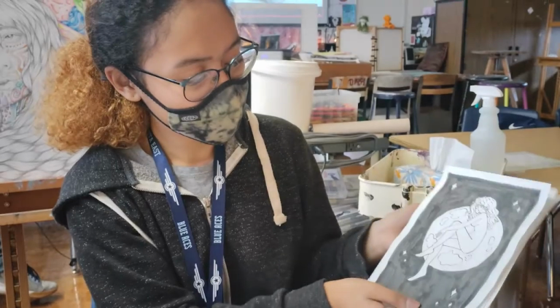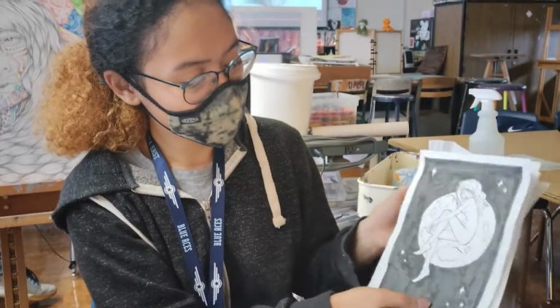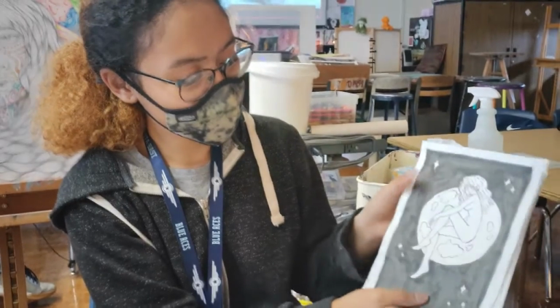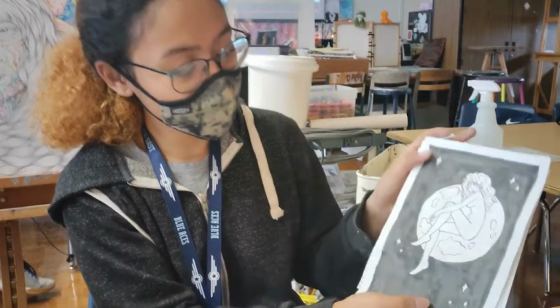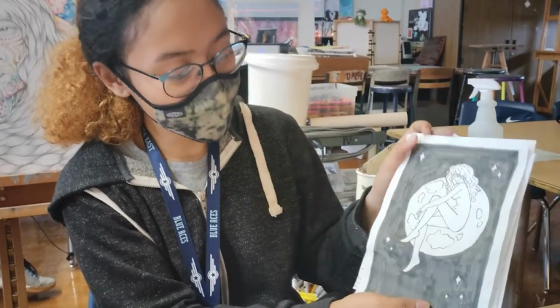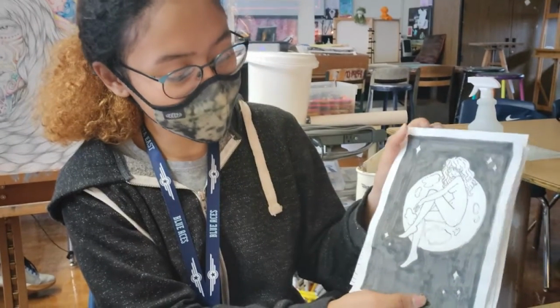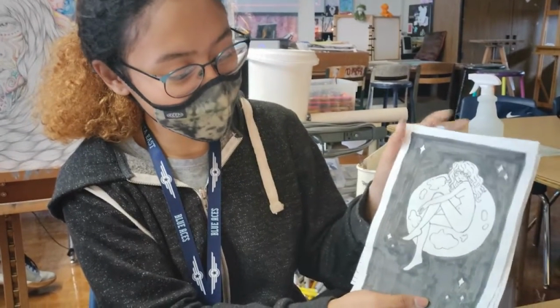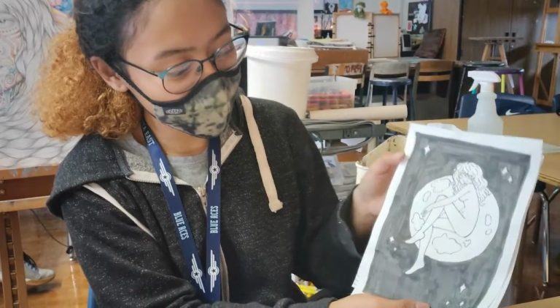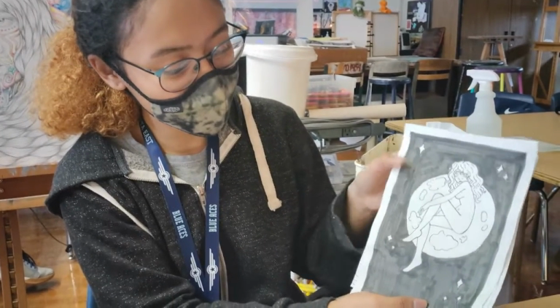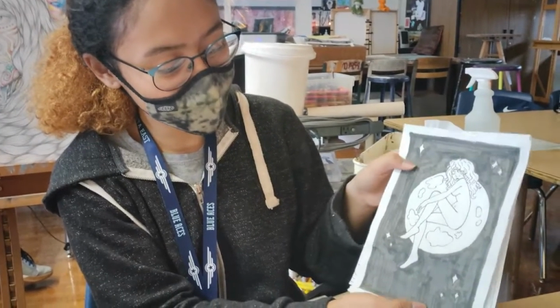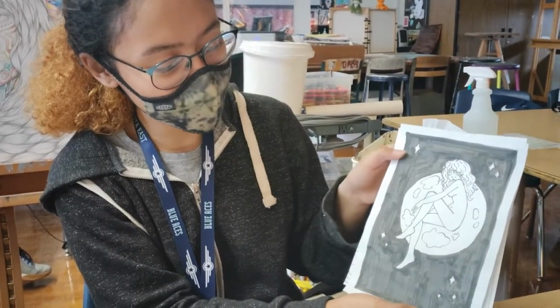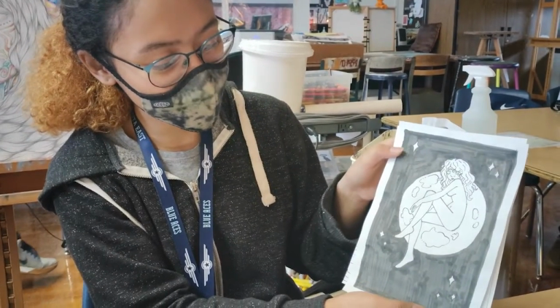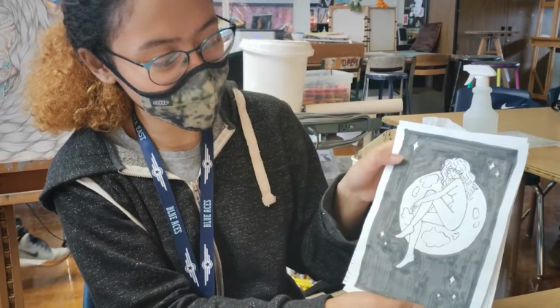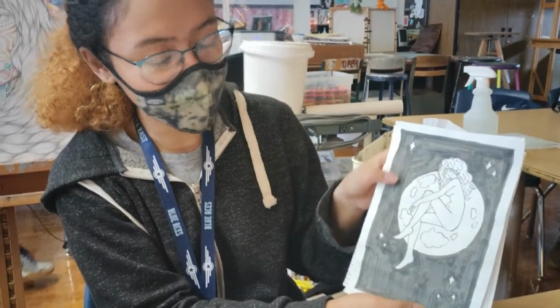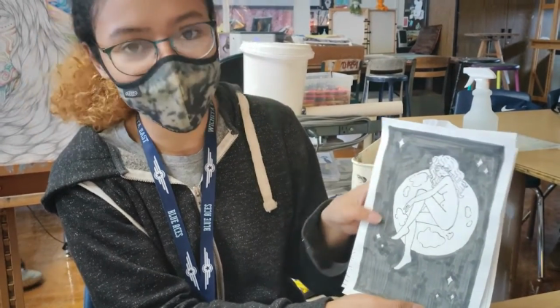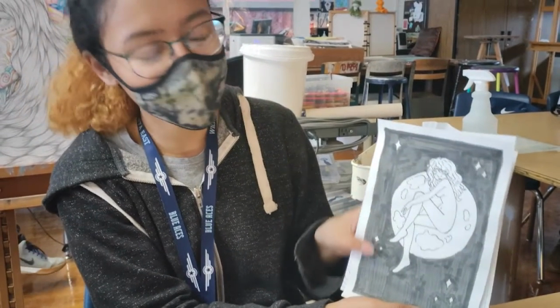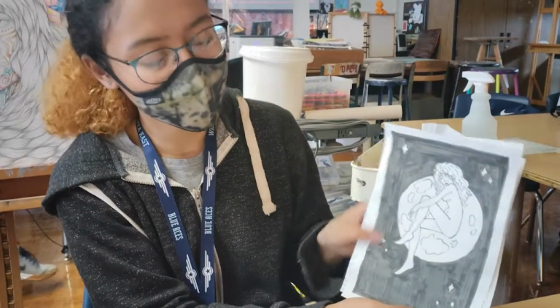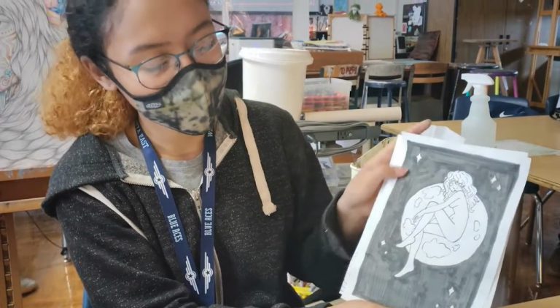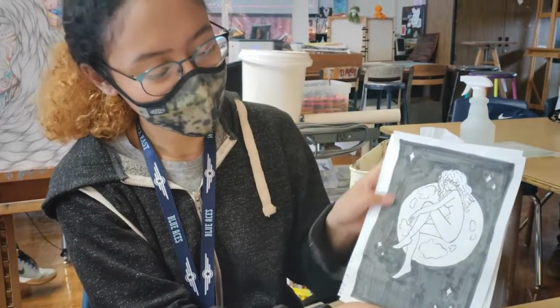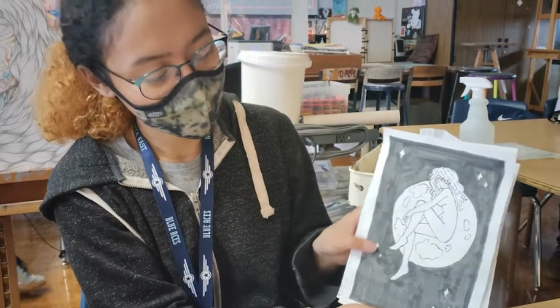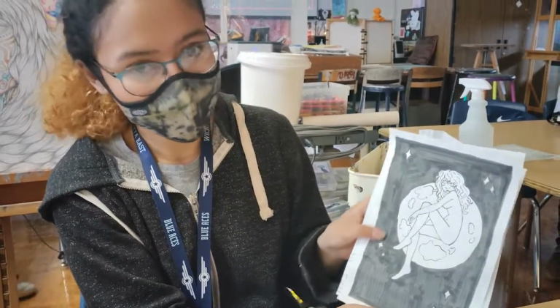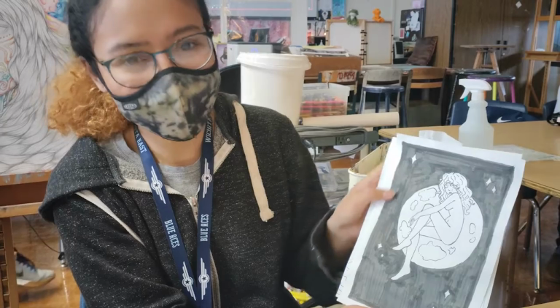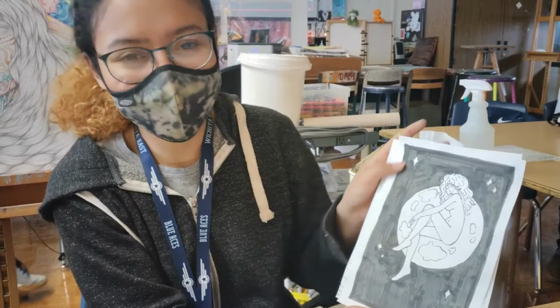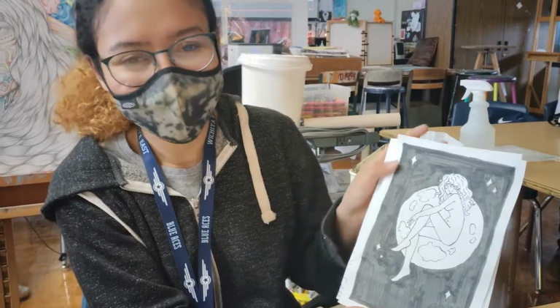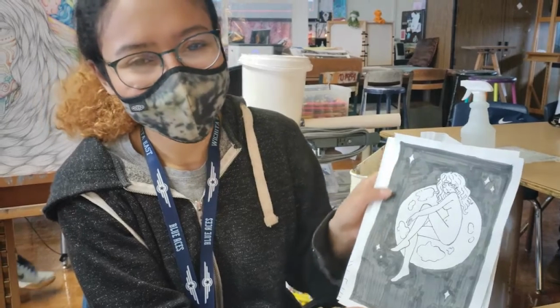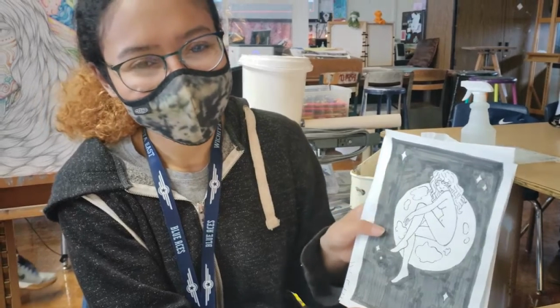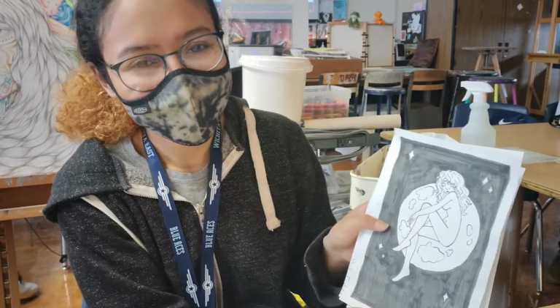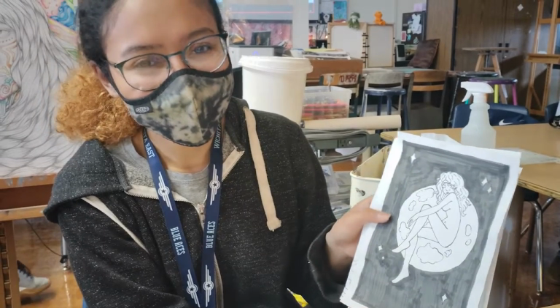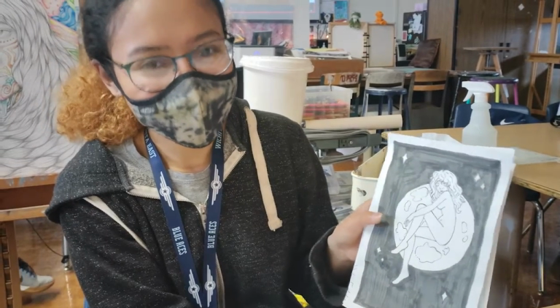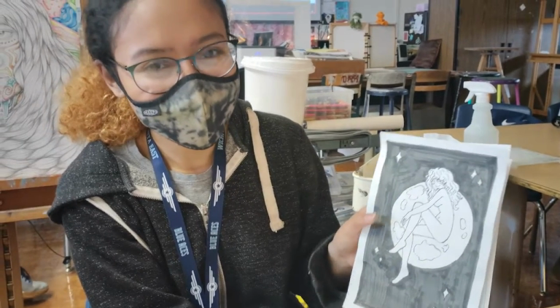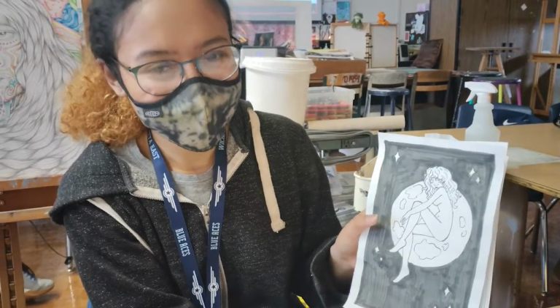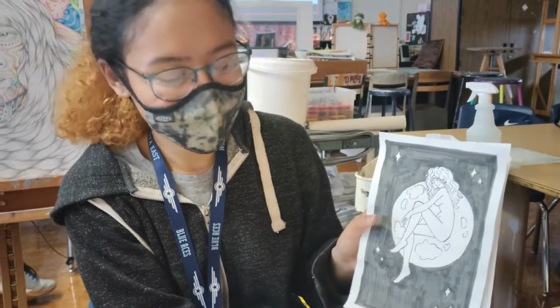And this is another piece of mine which is just called Moon, from the moon prompt for Inktober.